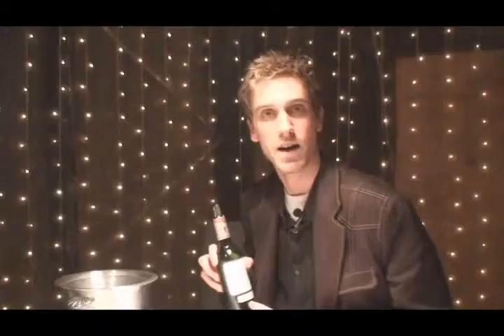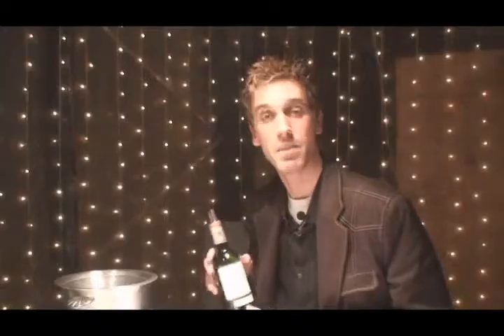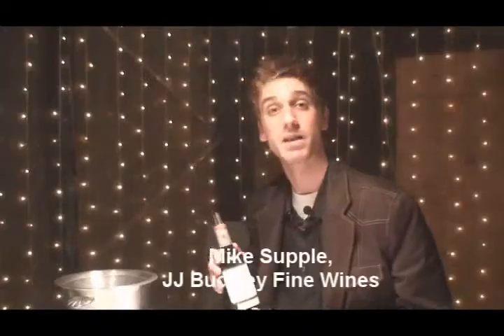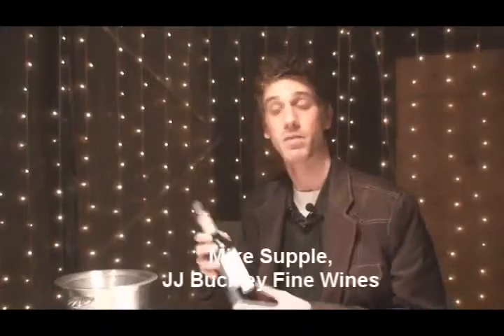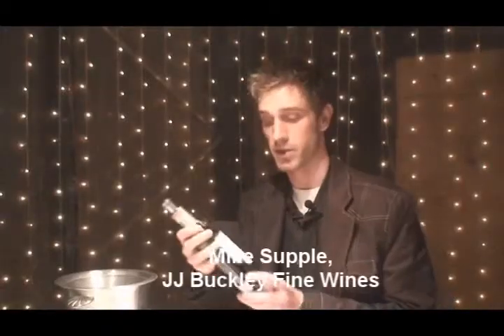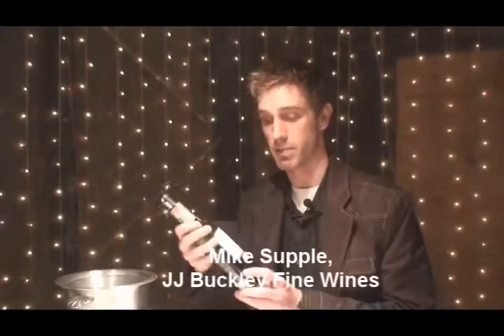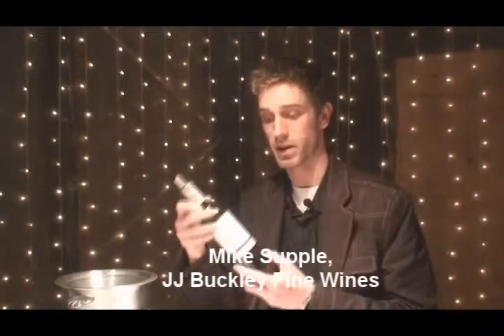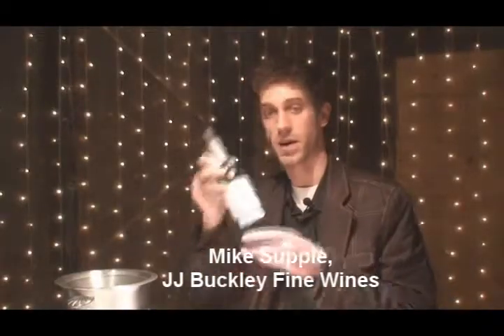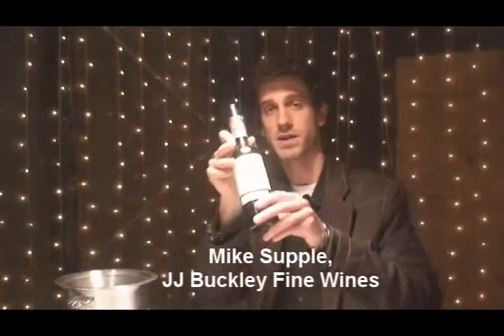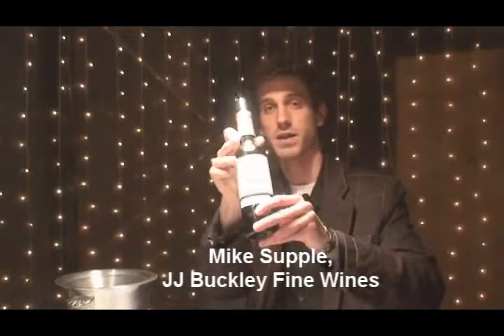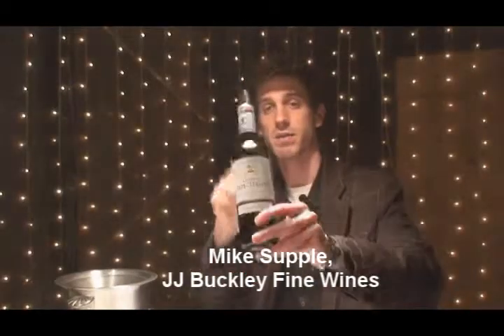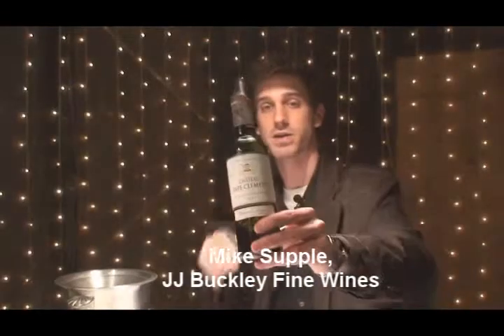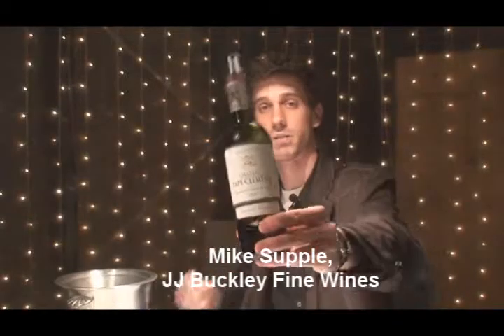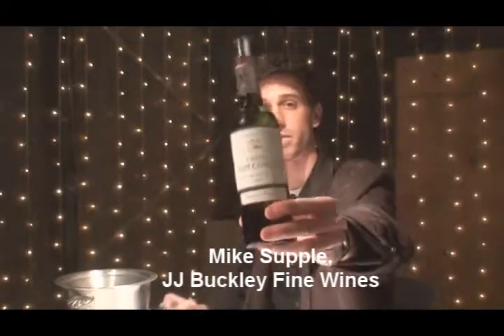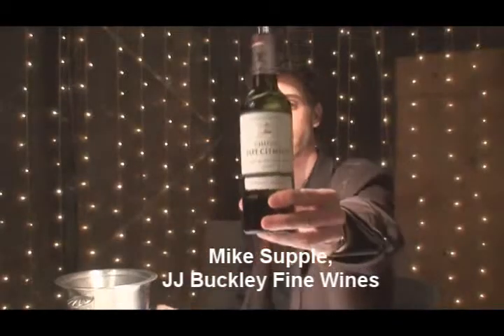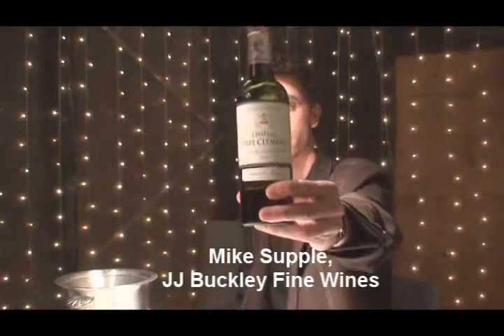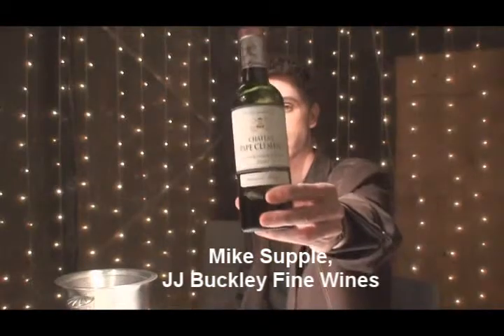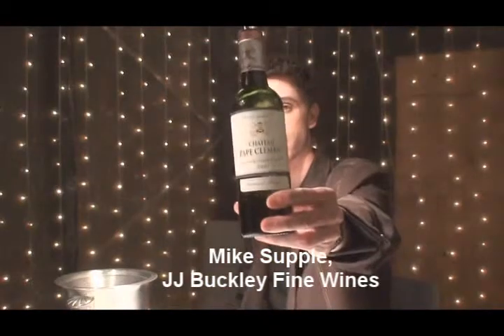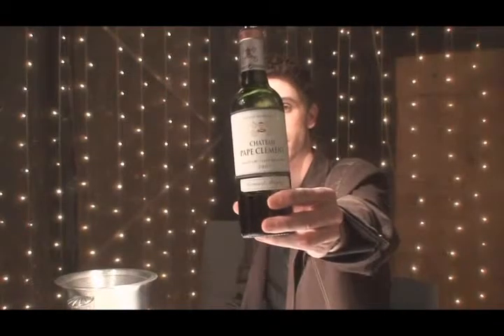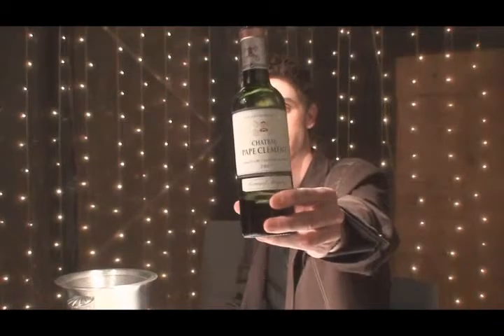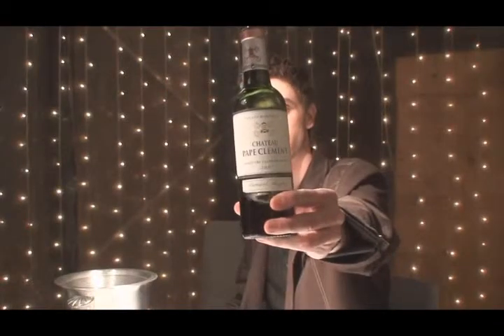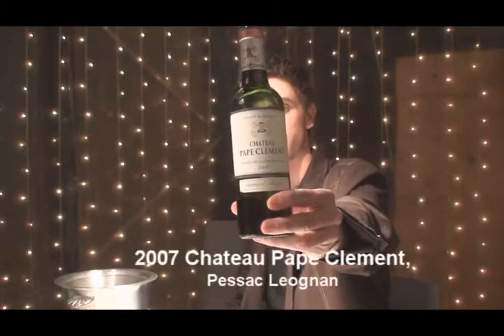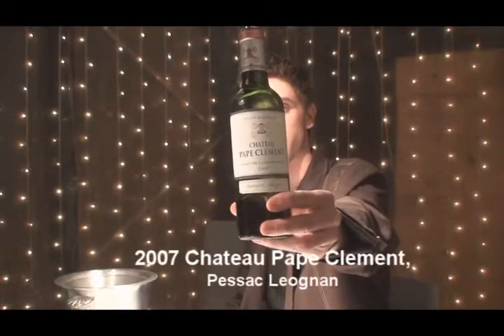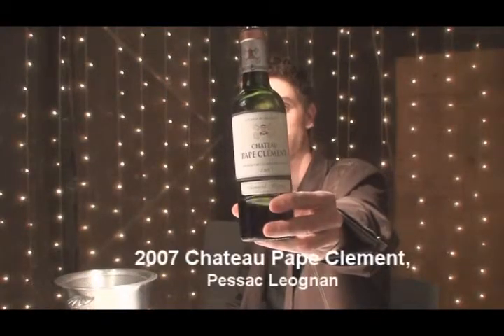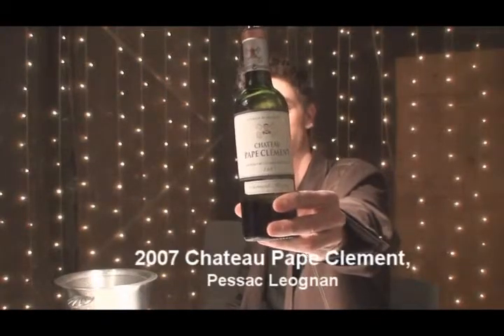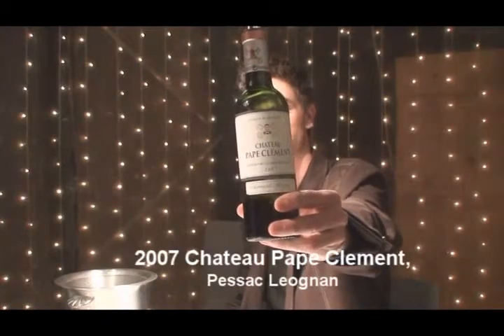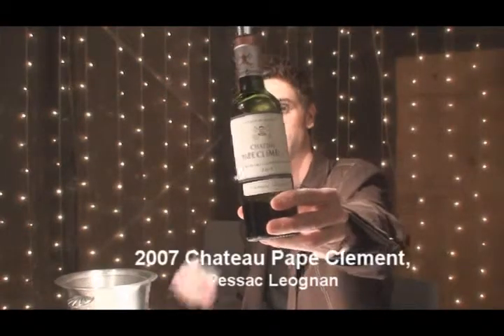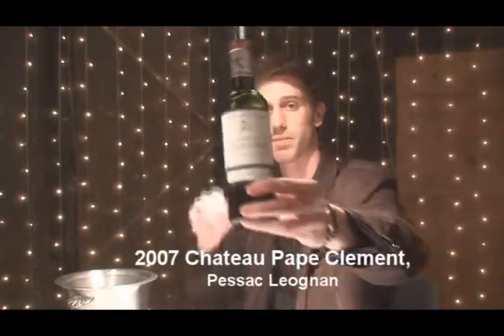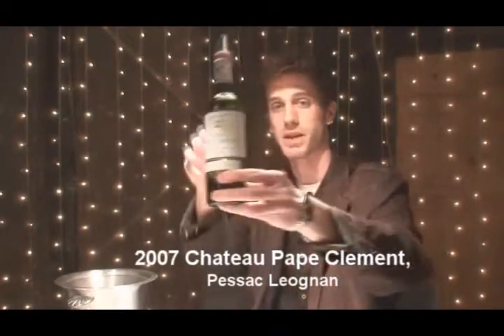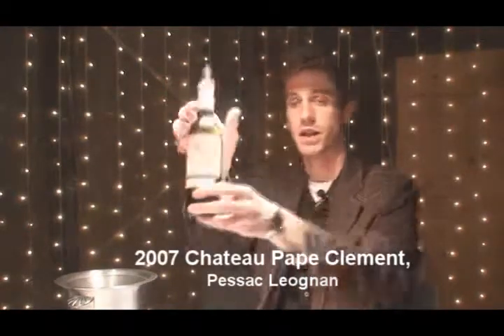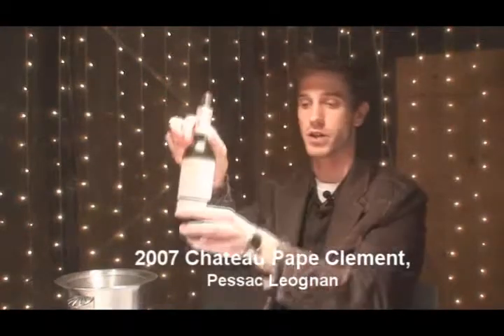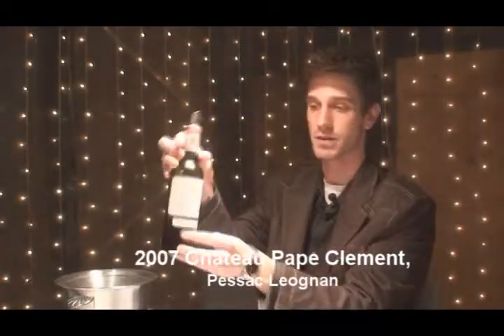I'm Mike Supple from J.J. Buckley Wines, tasting the barrel sample of the 2007 Chateau Pape Clément from Pessac-Léognan.